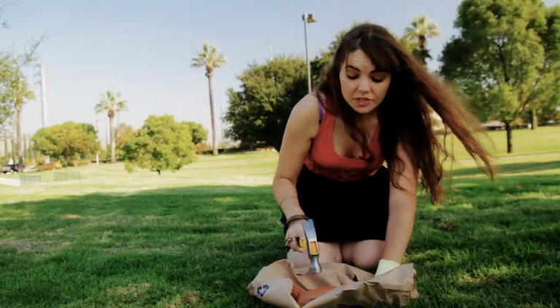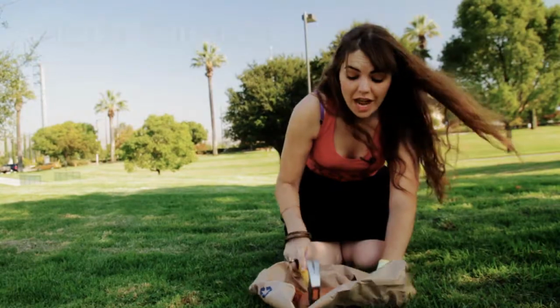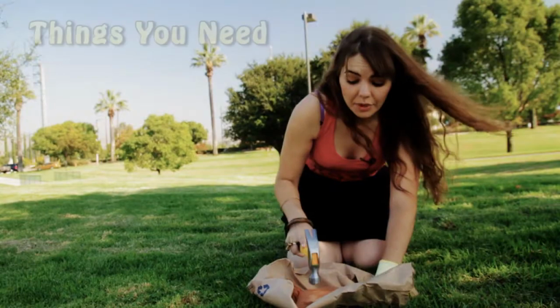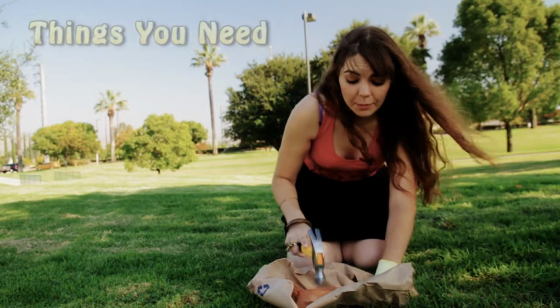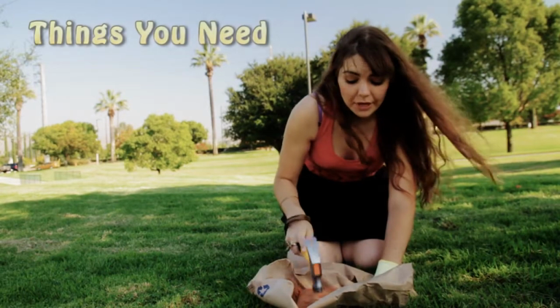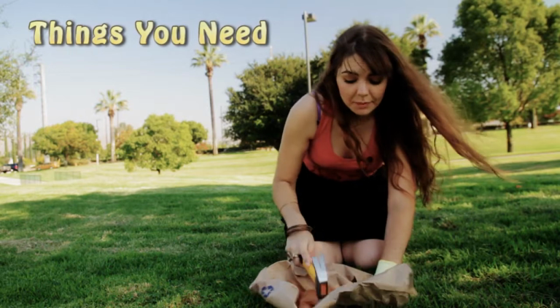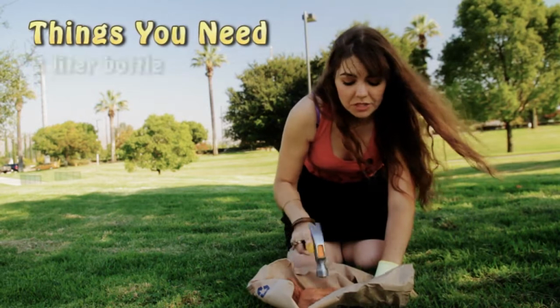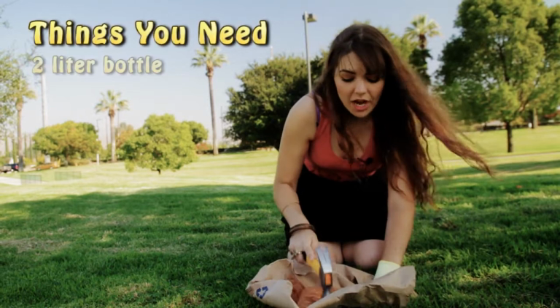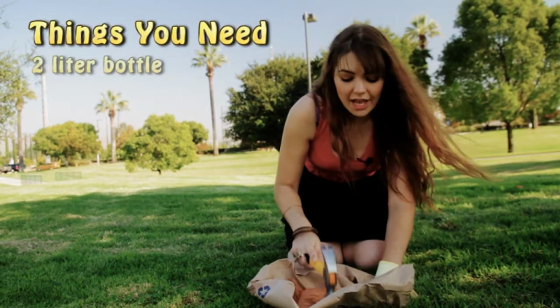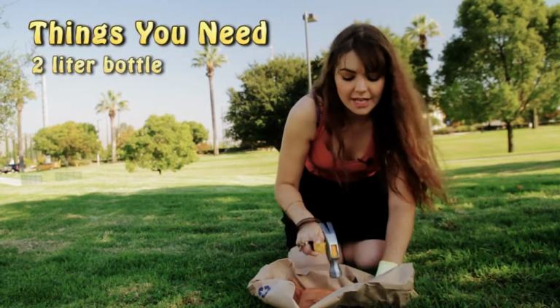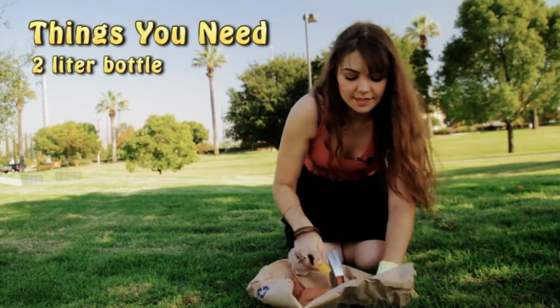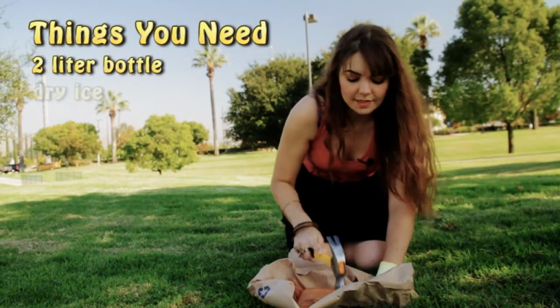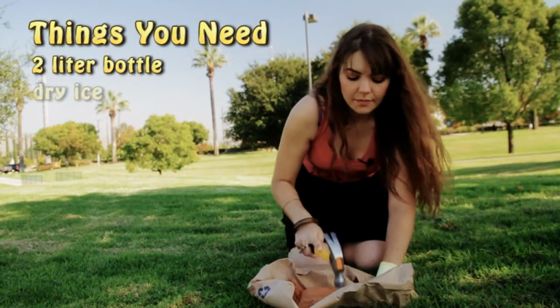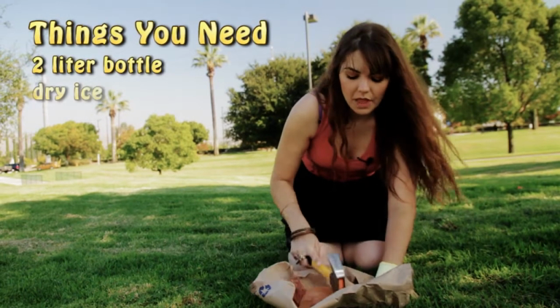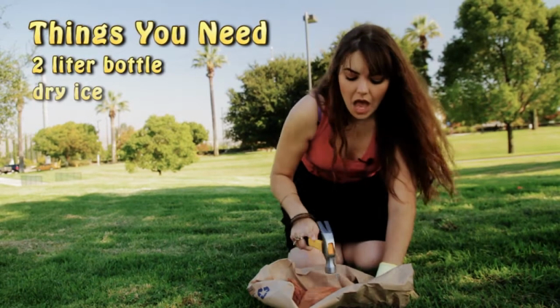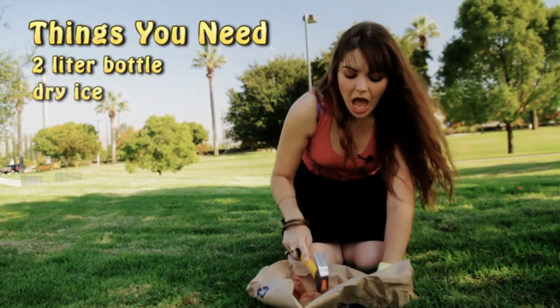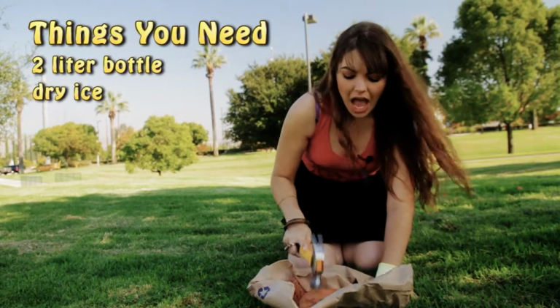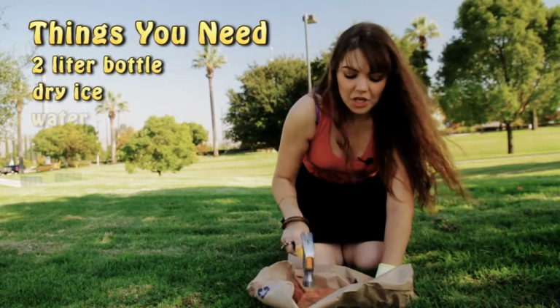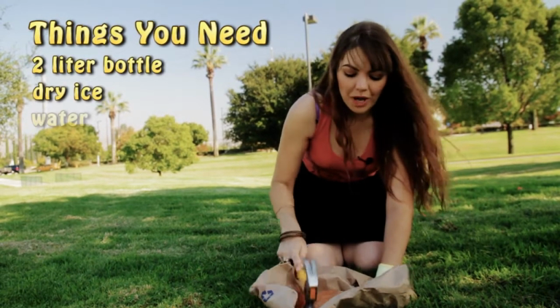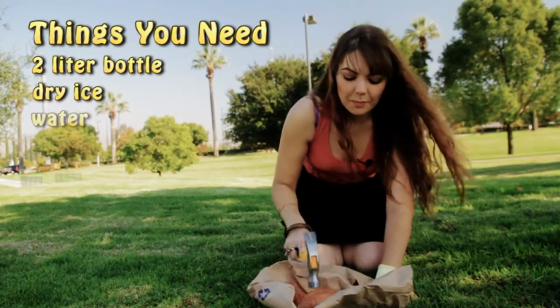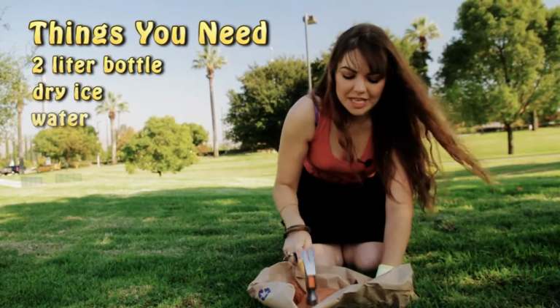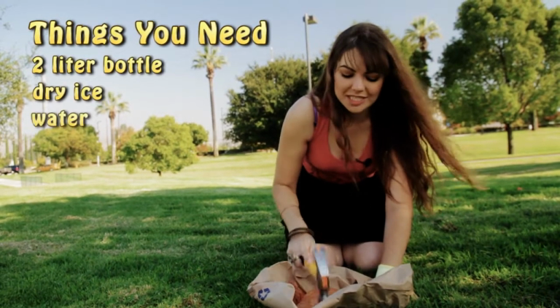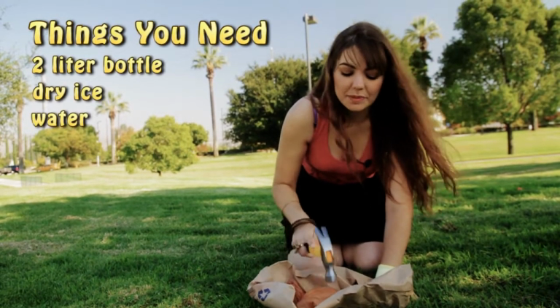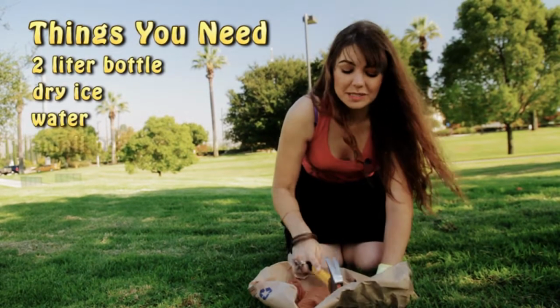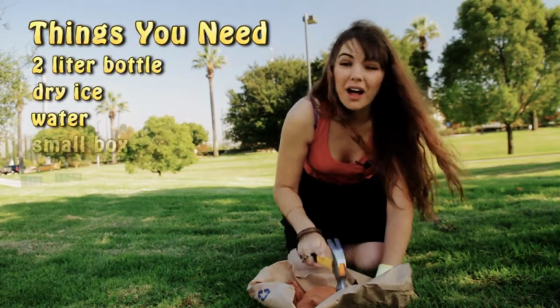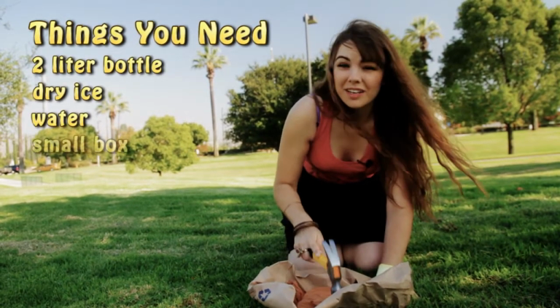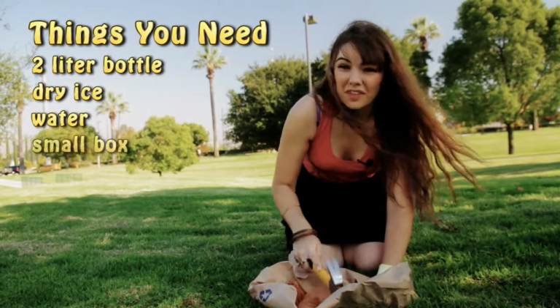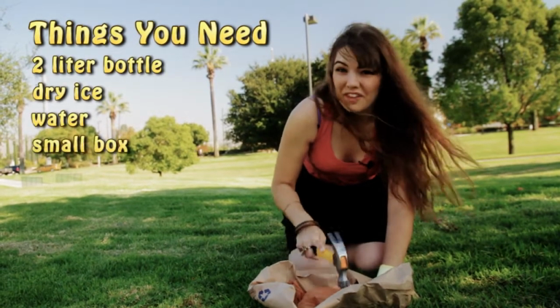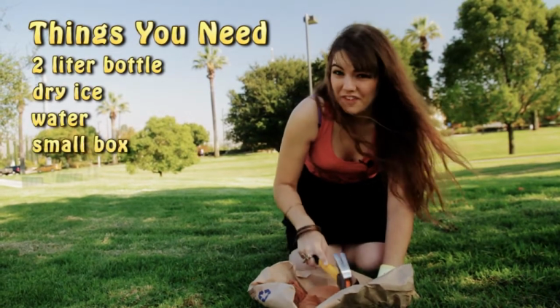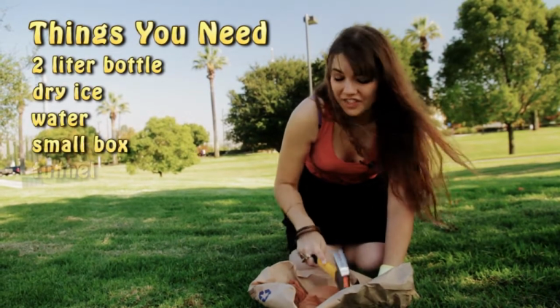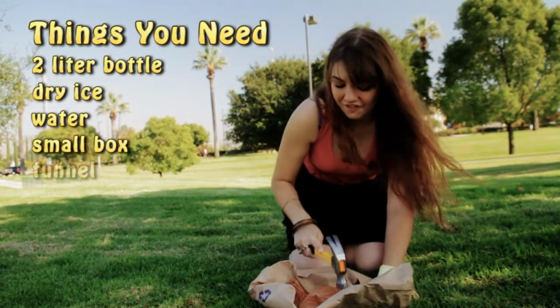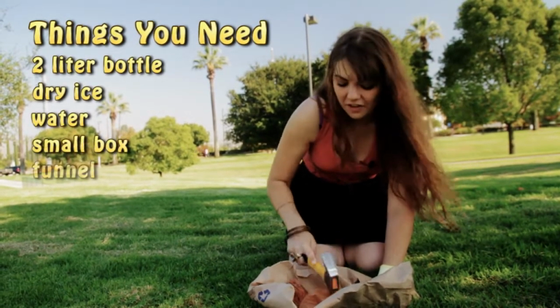So now we're going to break up the dry ice, and you want the pieces to be small enough that they fit in the funnel.